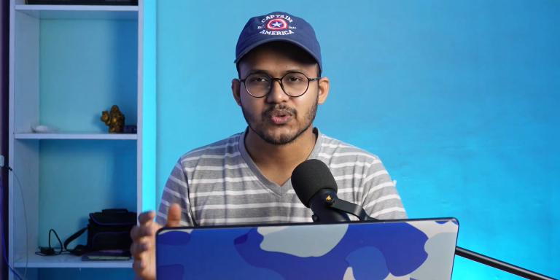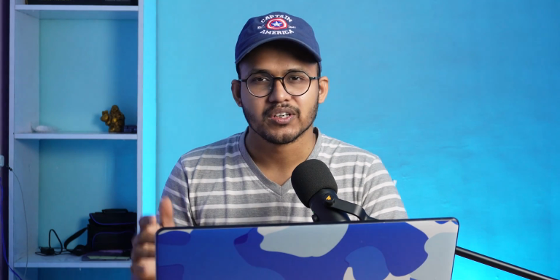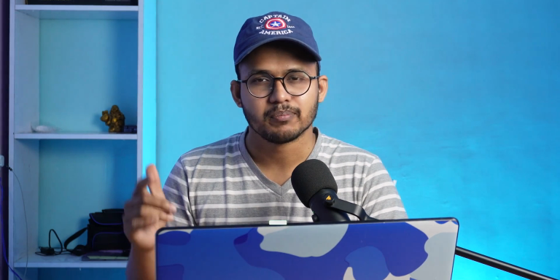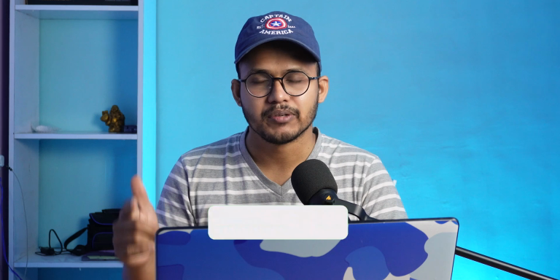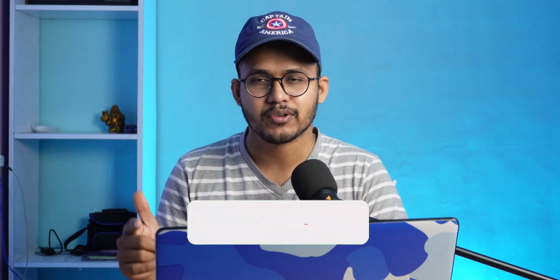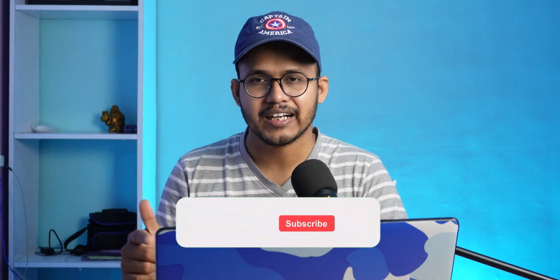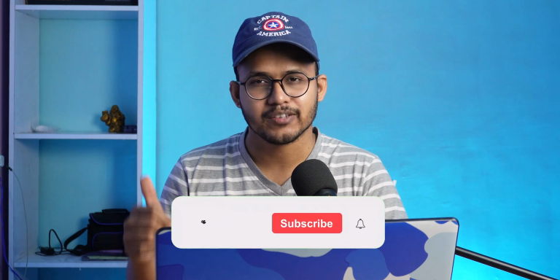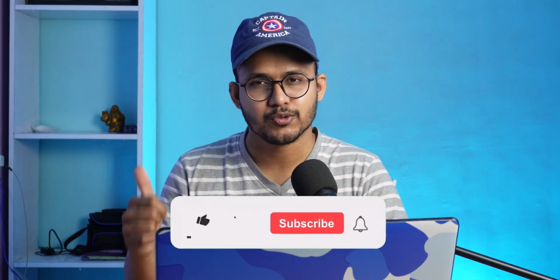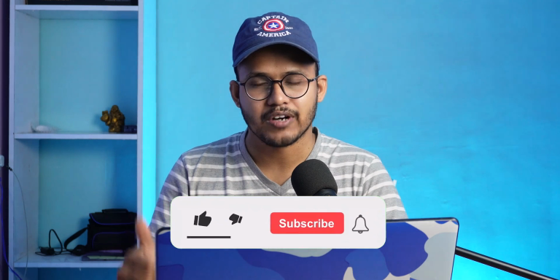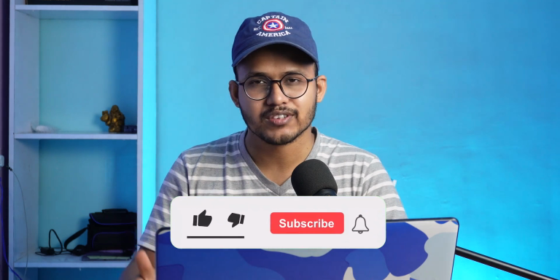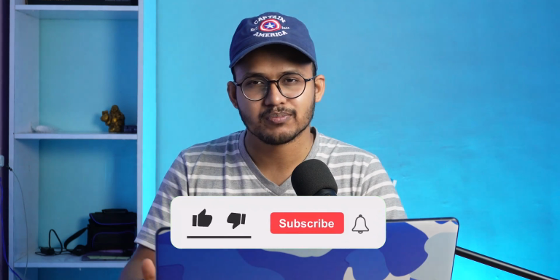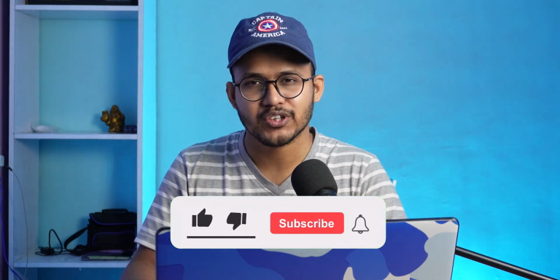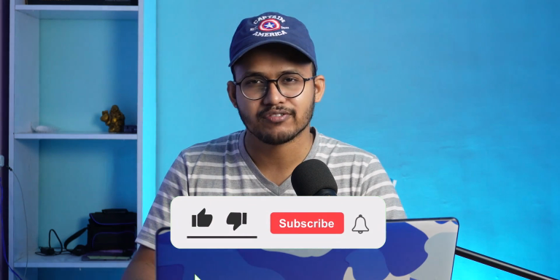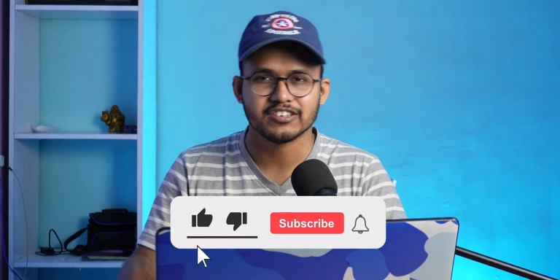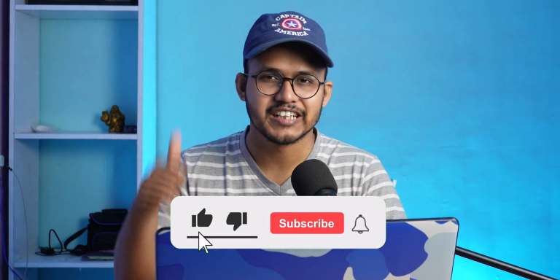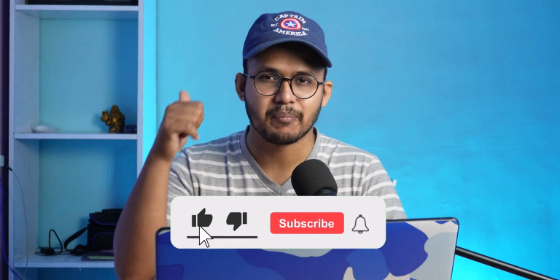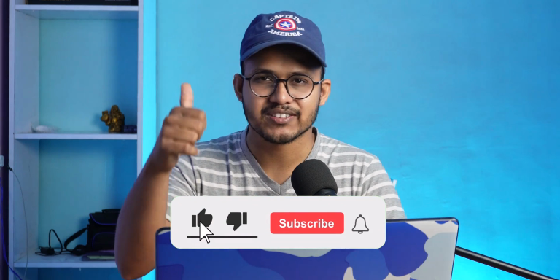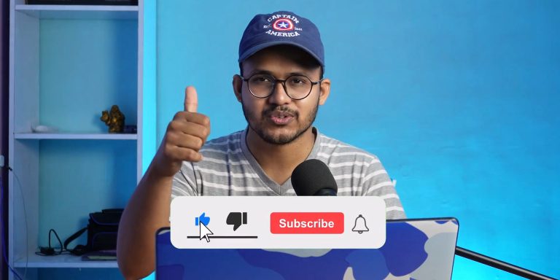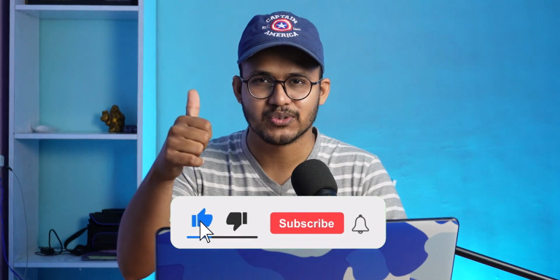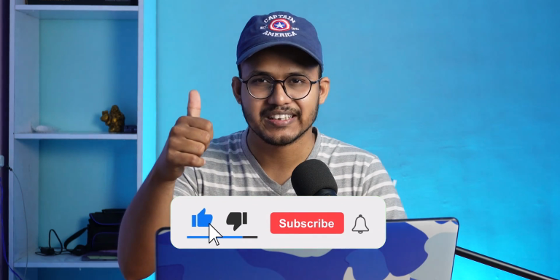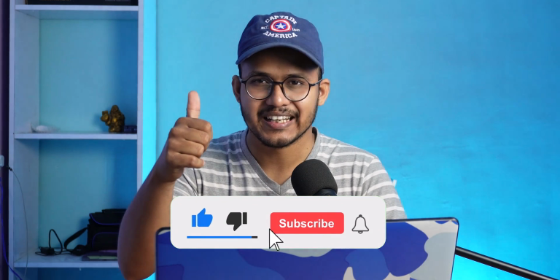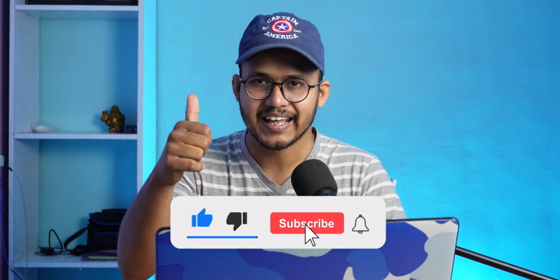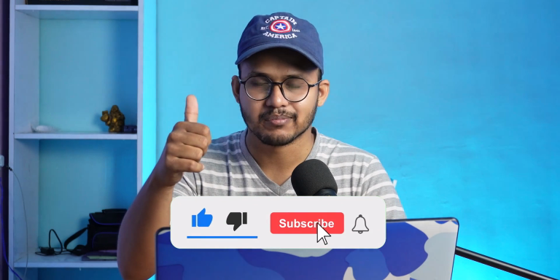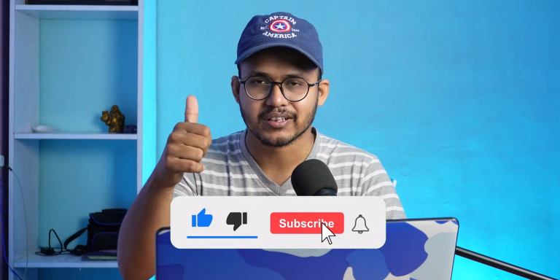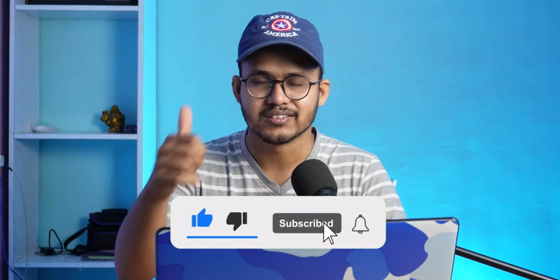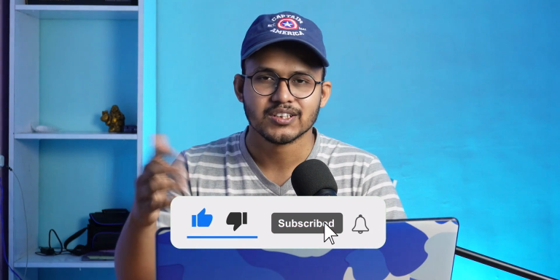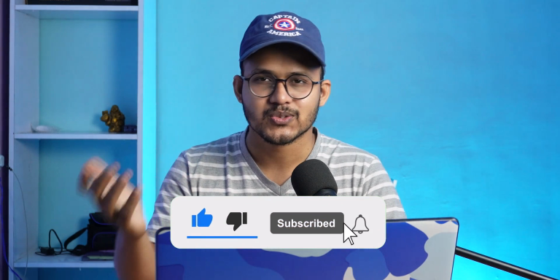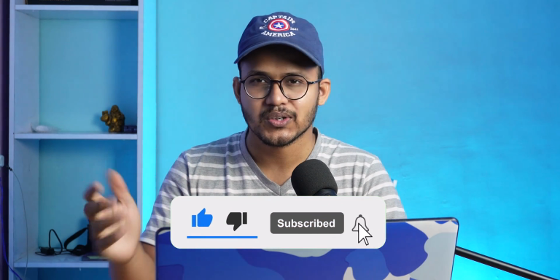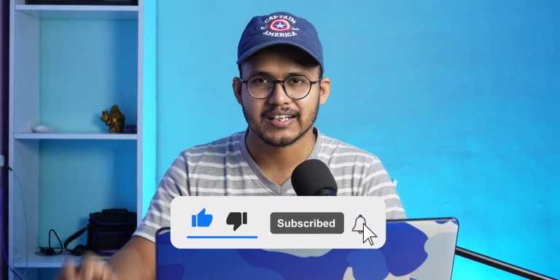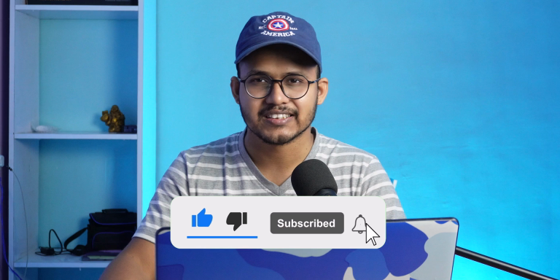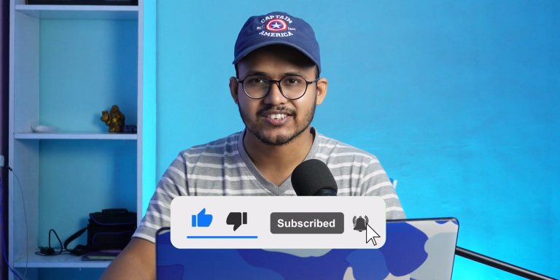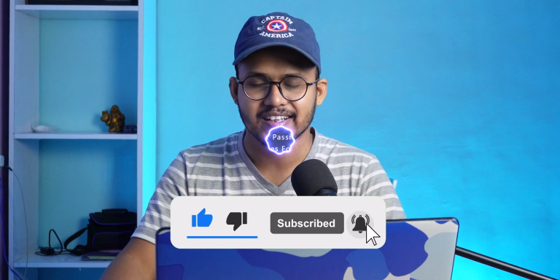Before we start, if you find this video helpful, make sure to hit the like button. Let's get started.